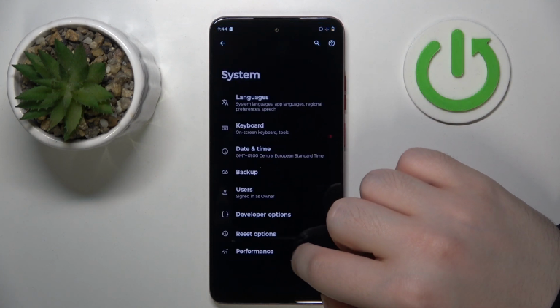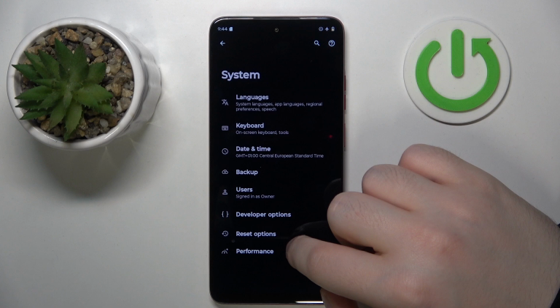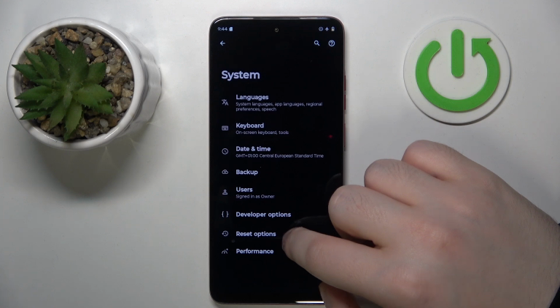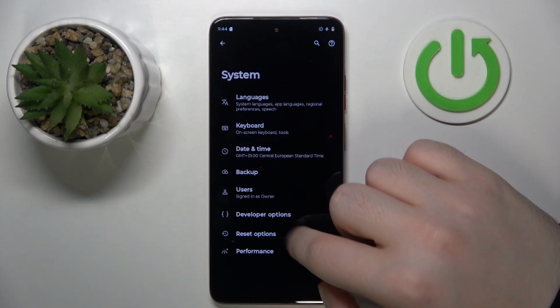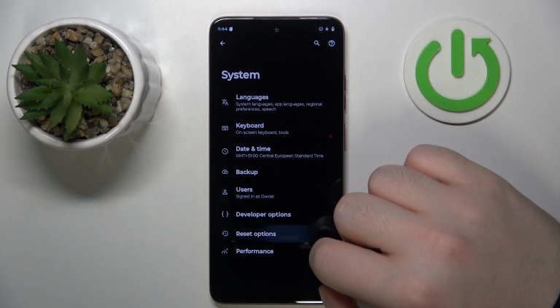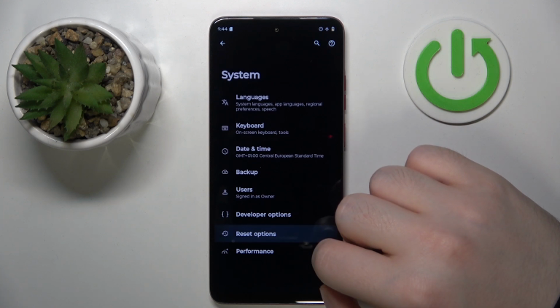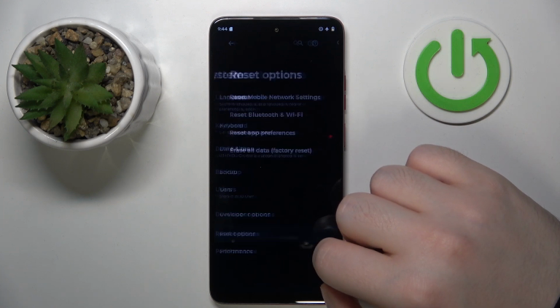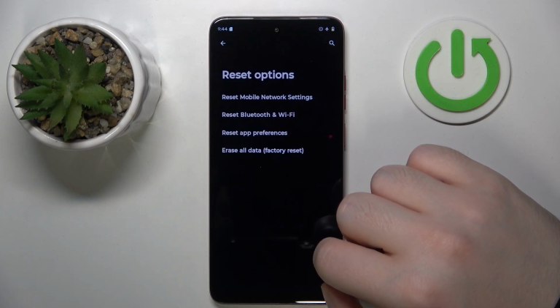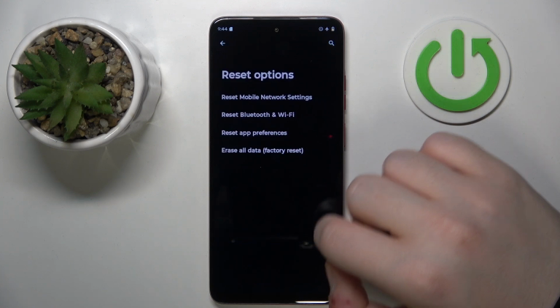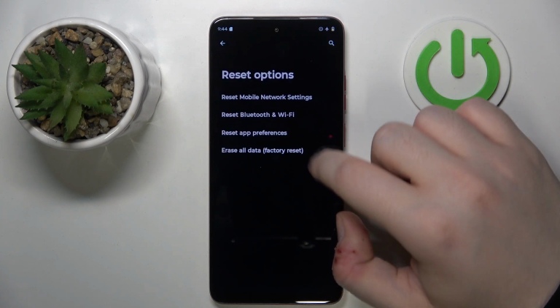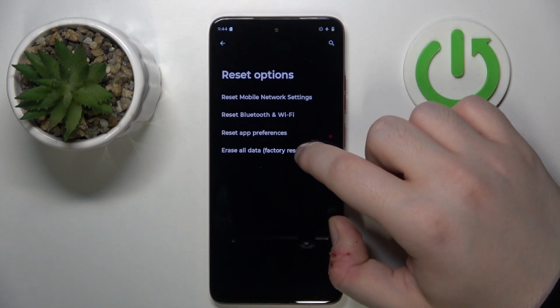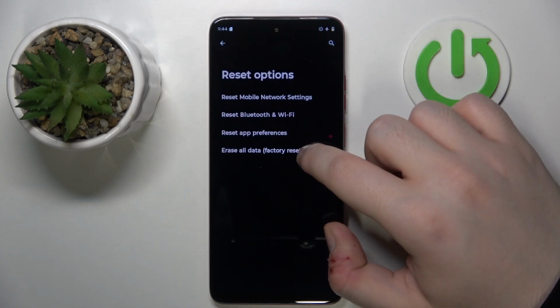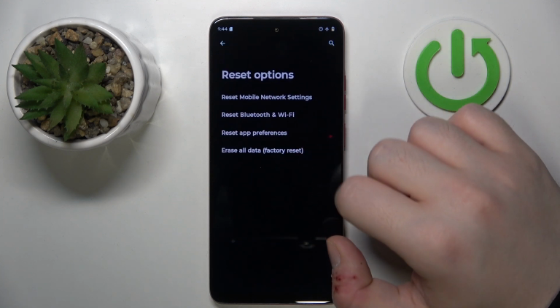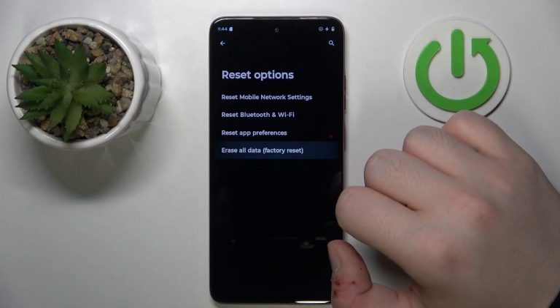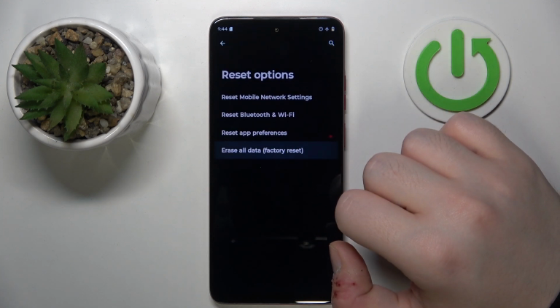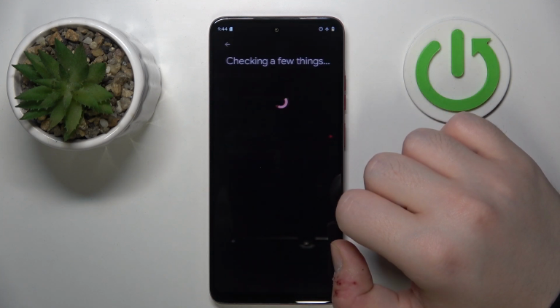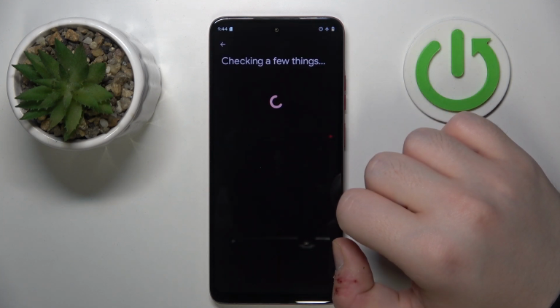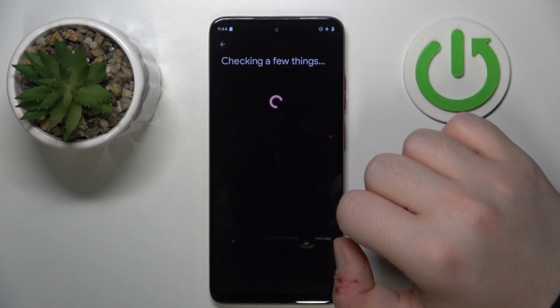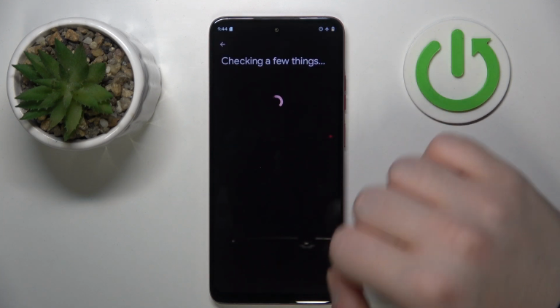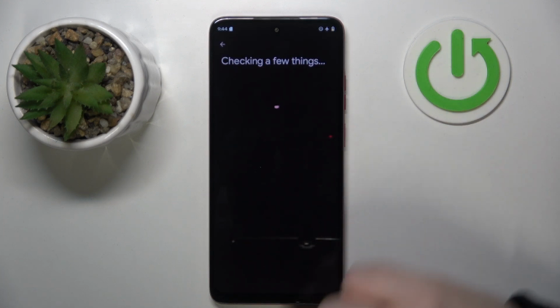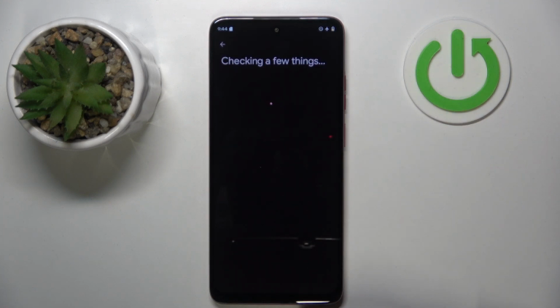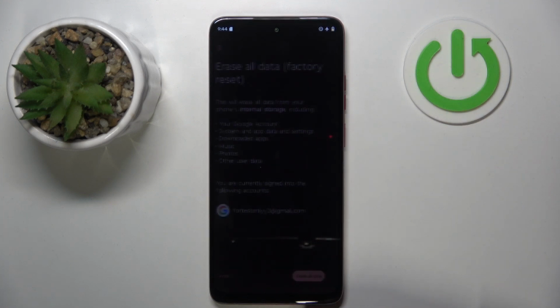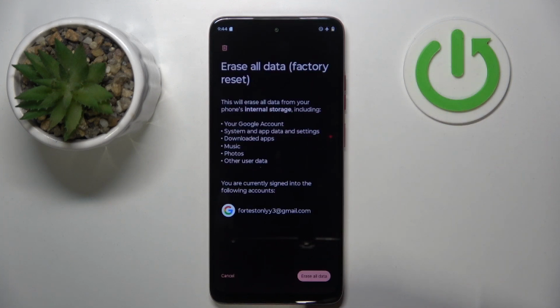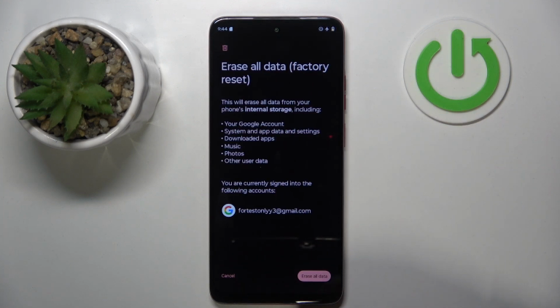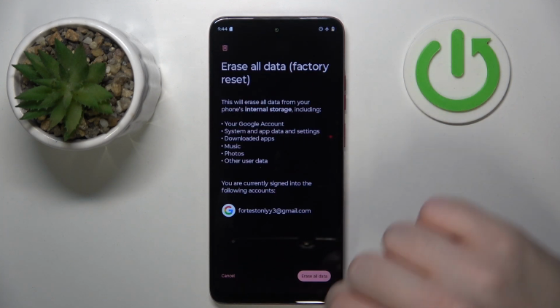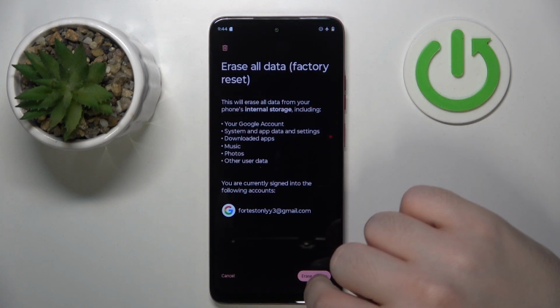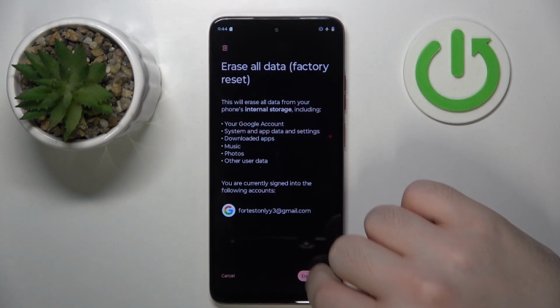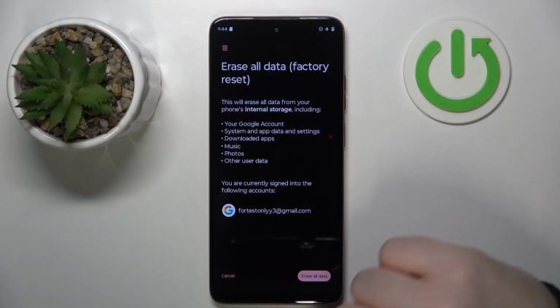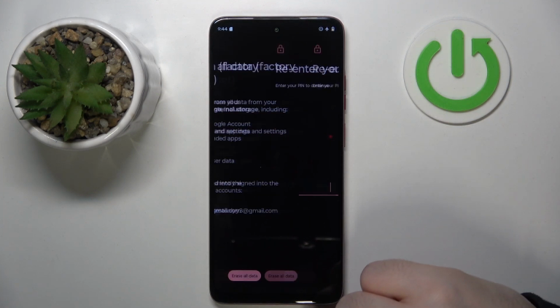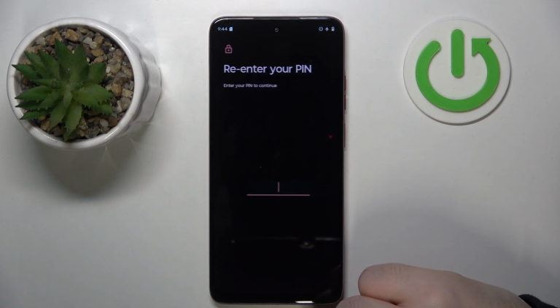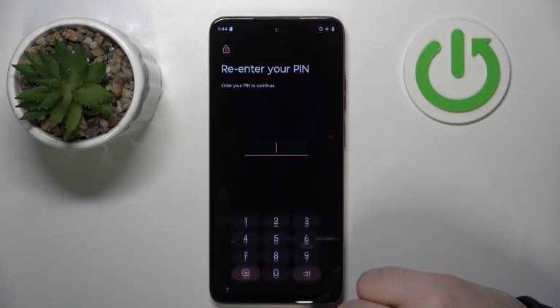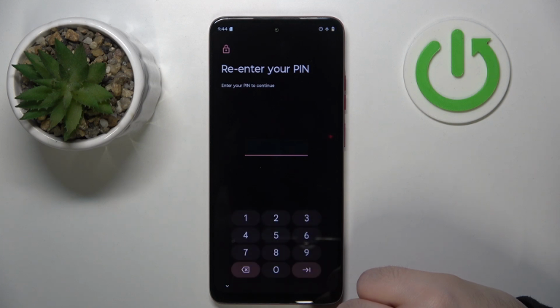Now click on Reset options, then click on Erase all data (factory reset), and then click Erase all data.